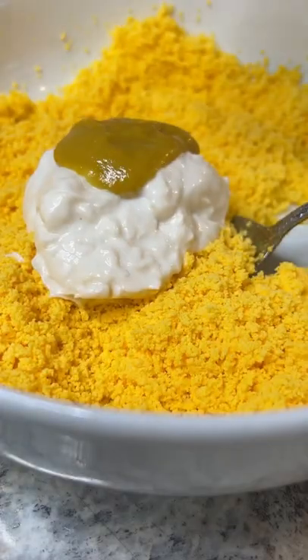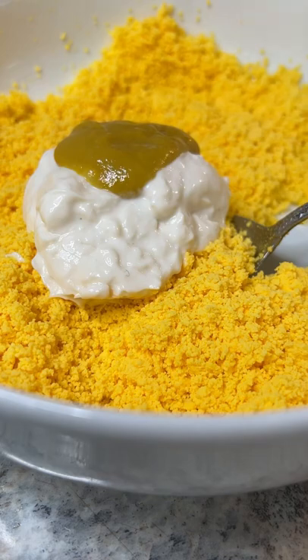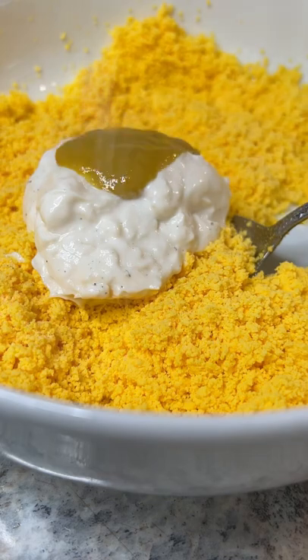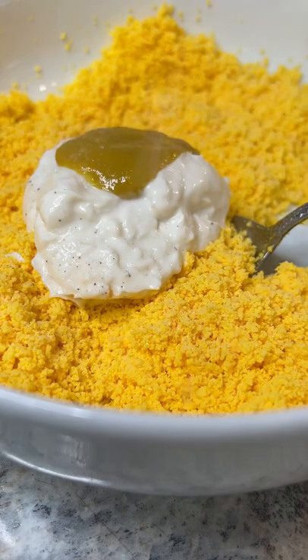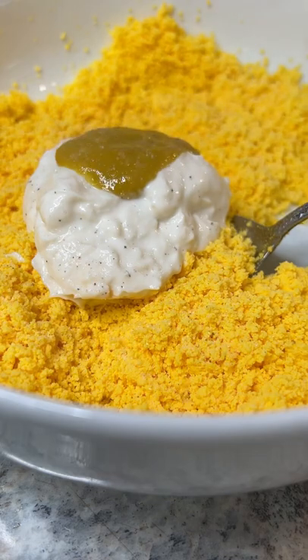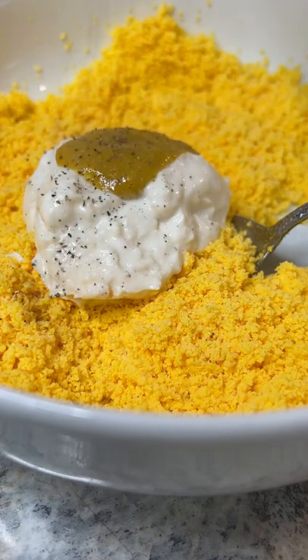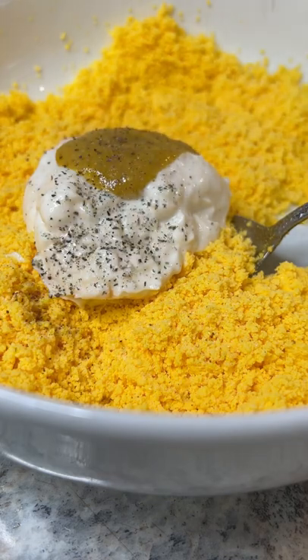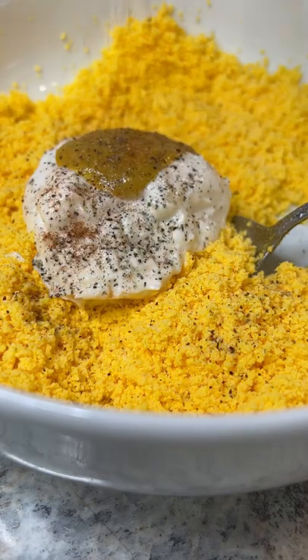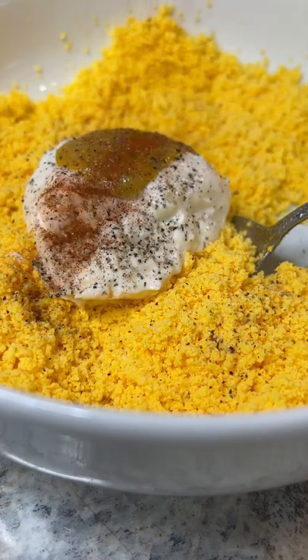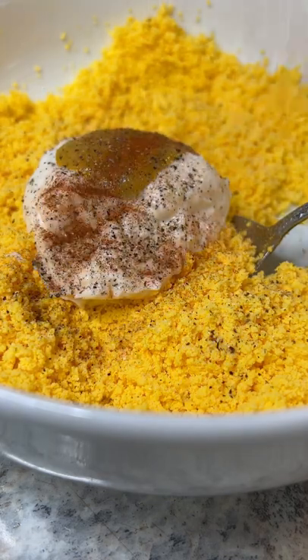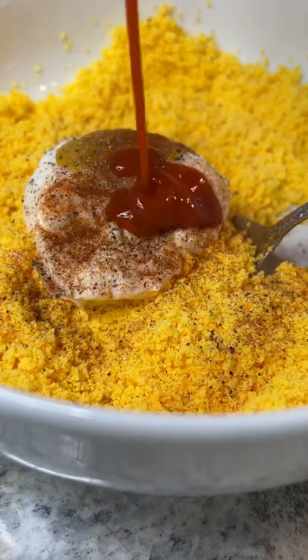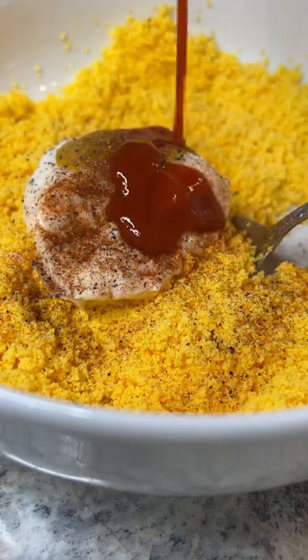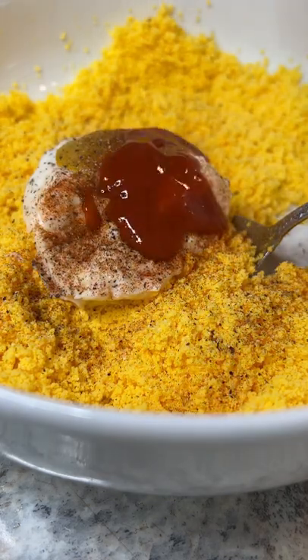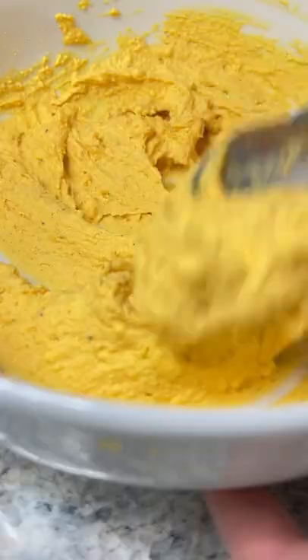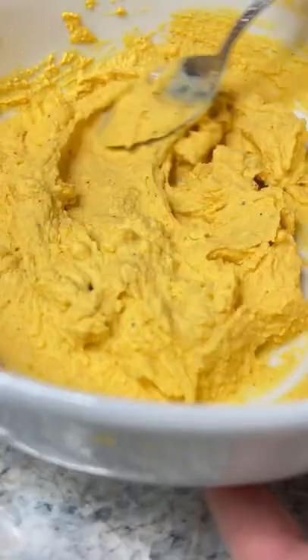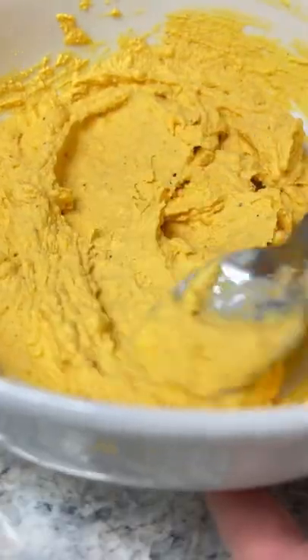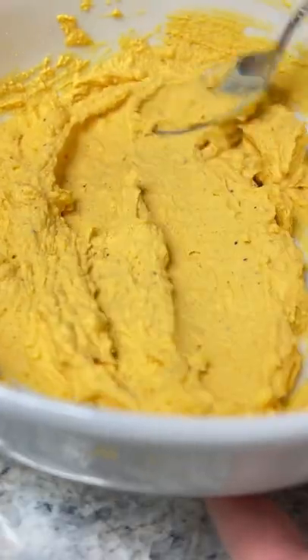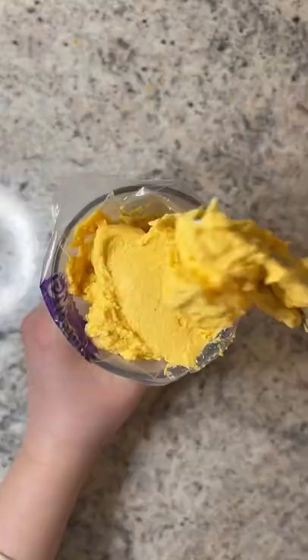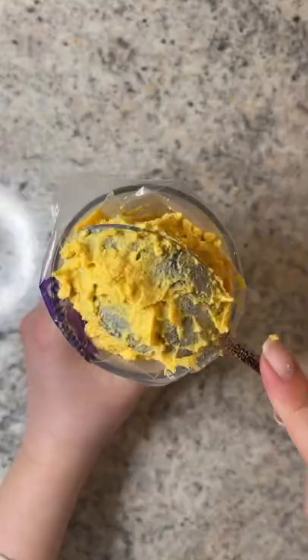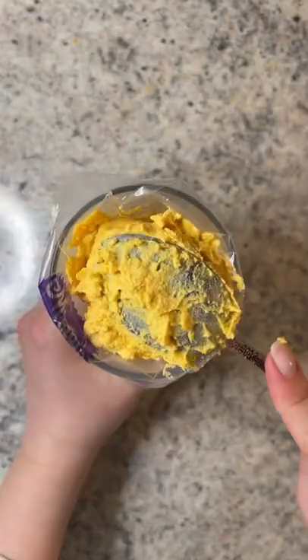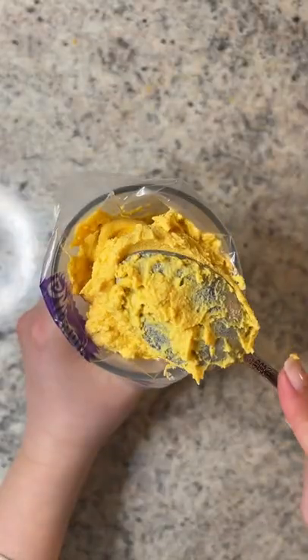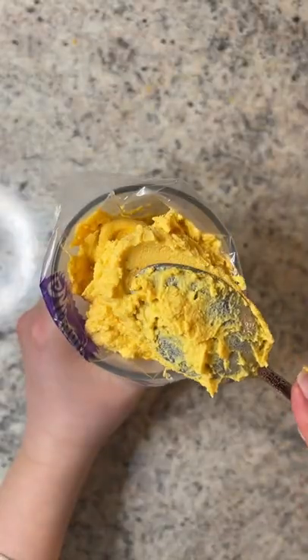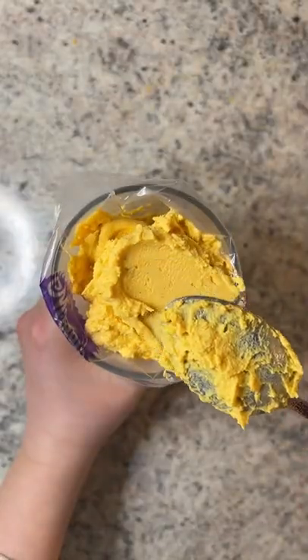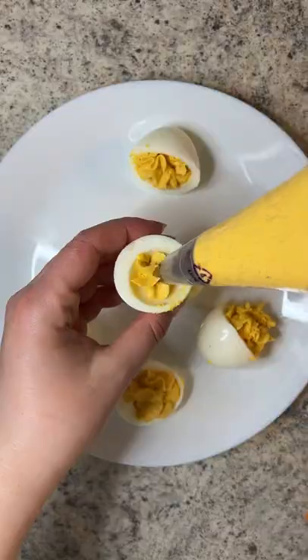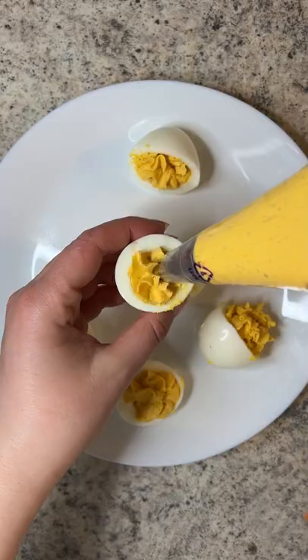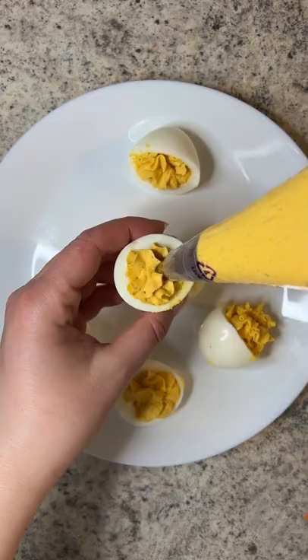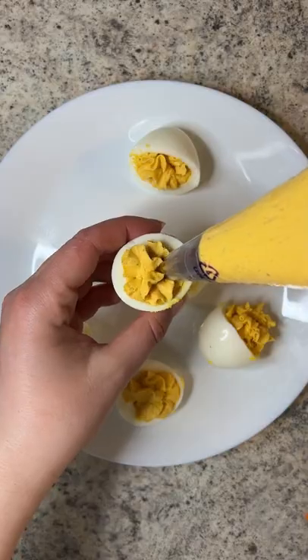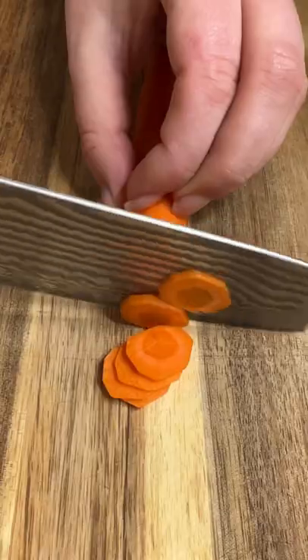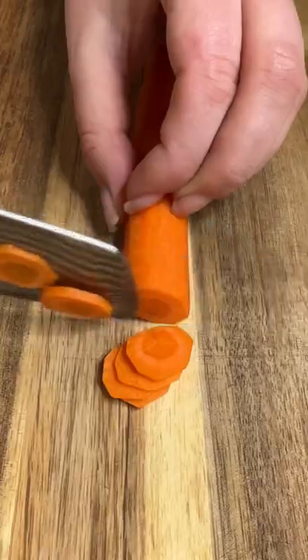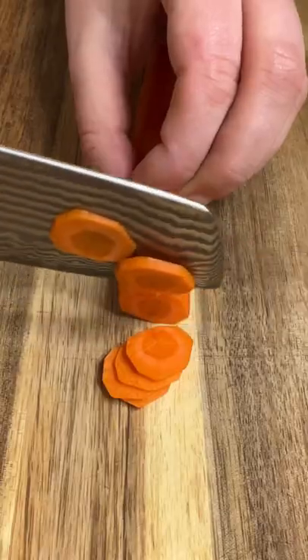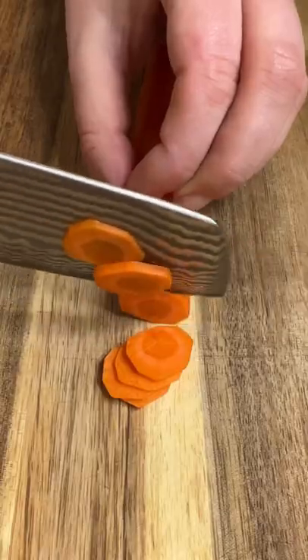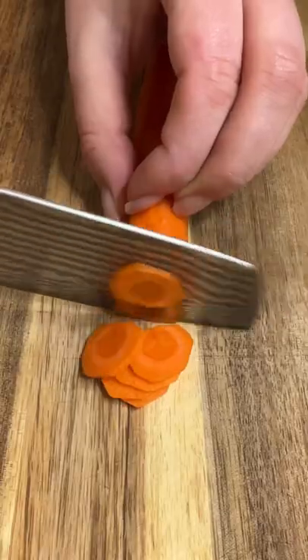Add the mayo, Dijon mustard, salt, pepper, paprika, and sriracha. Give it a nice stir. Scoop the mixture into a piping bag and pipe it on each half.